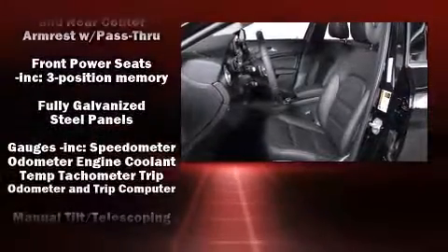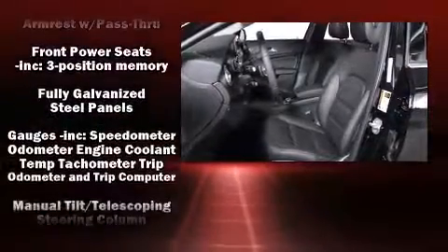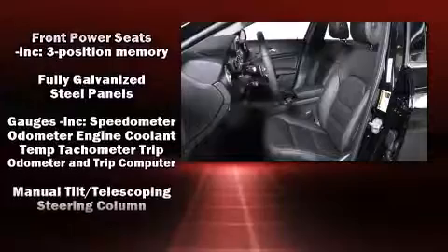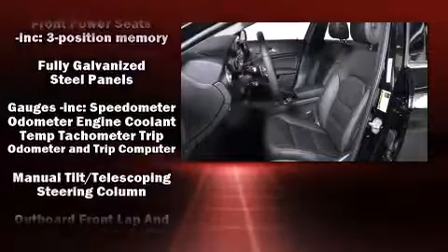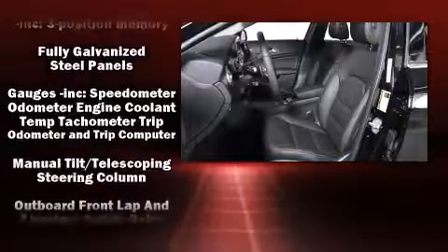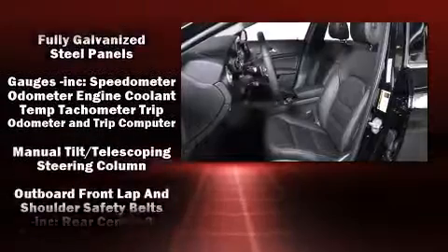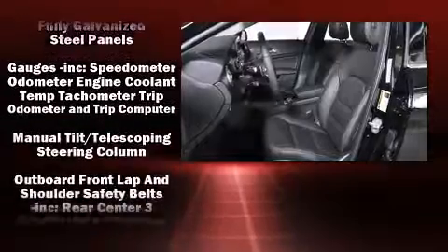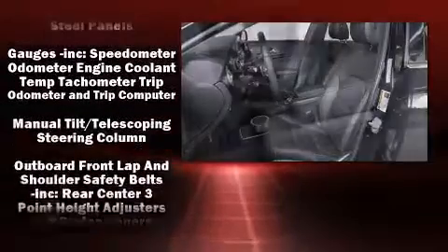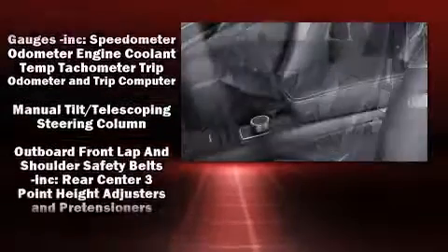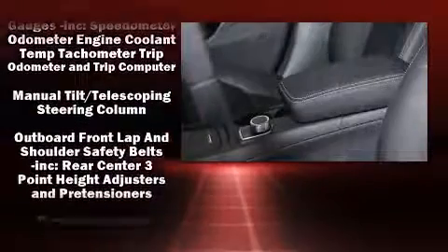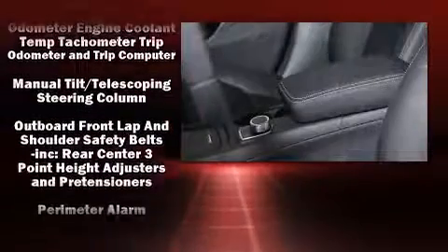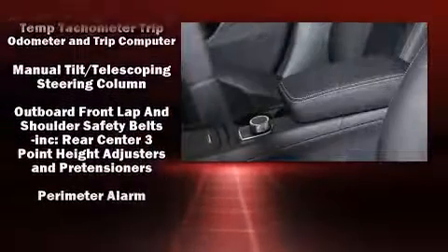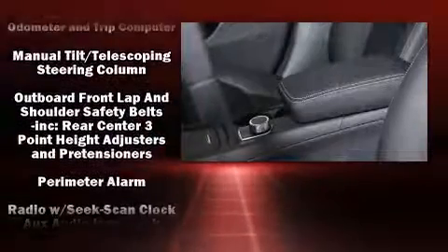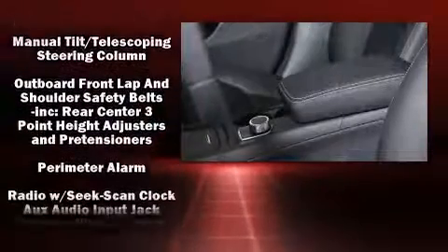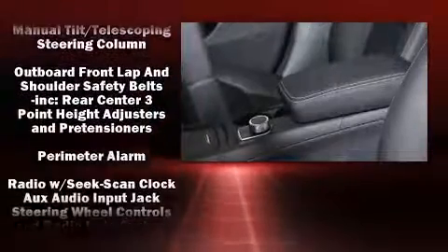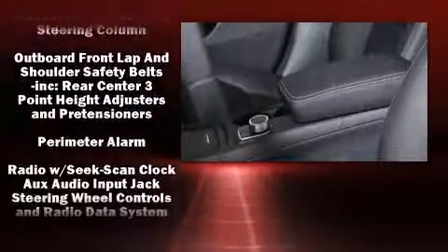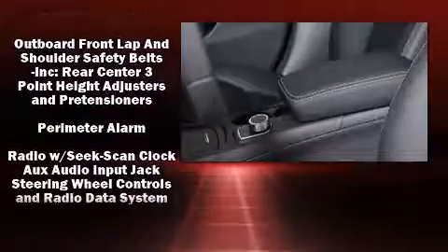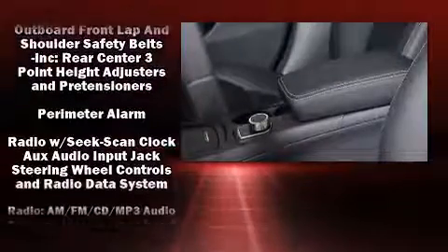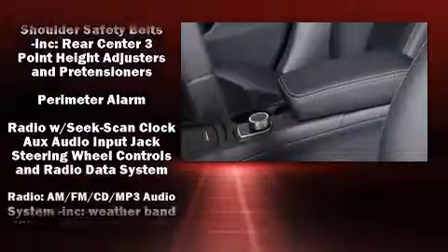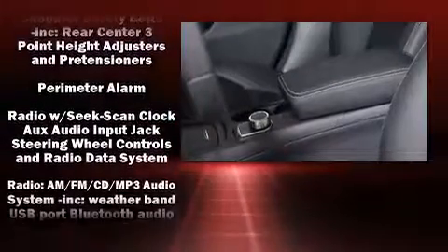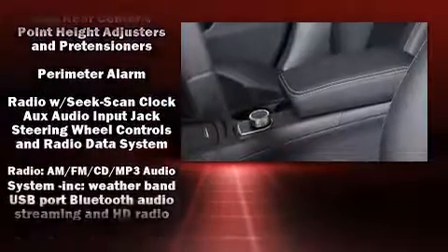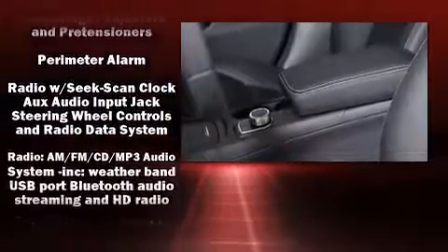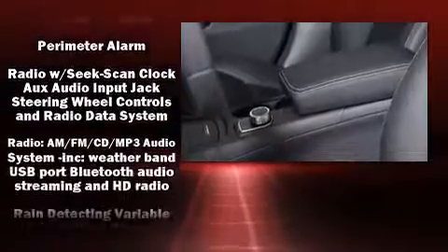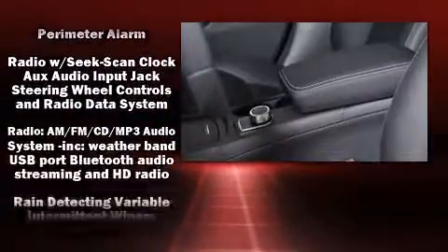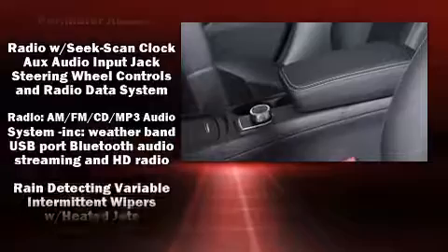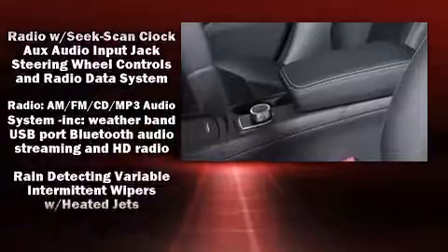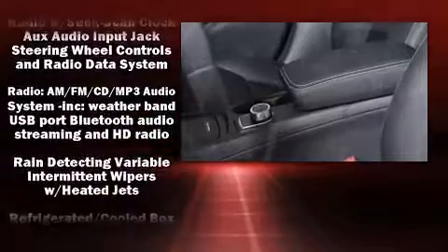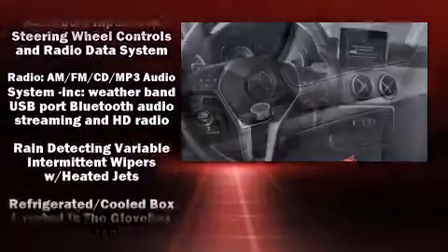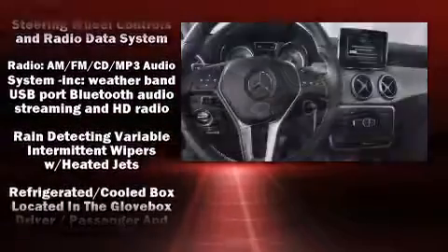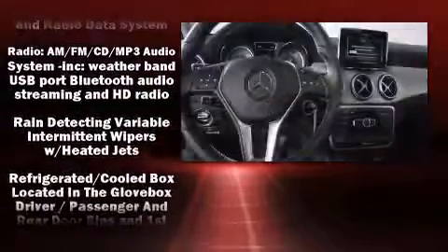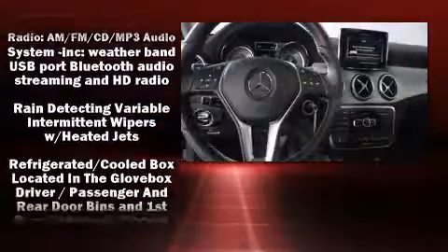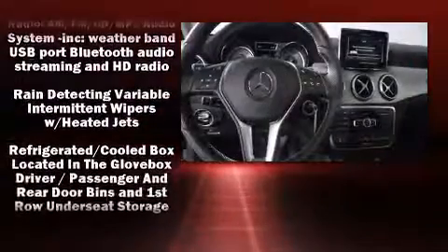Additional safety features include brake assist, a security system, an emergency communication system, and four-wheel disc brakes with ABS.